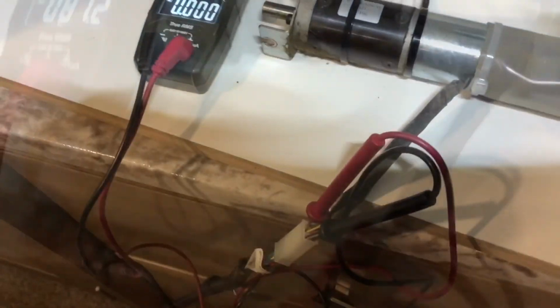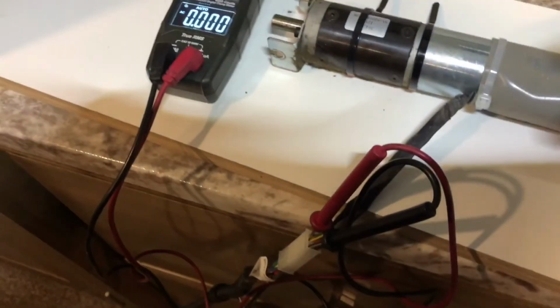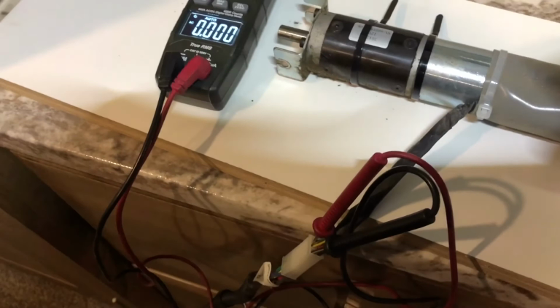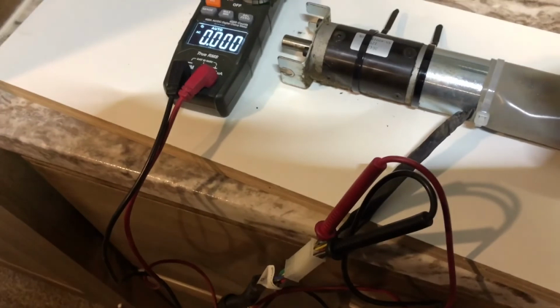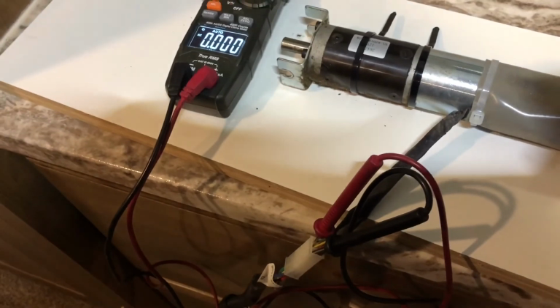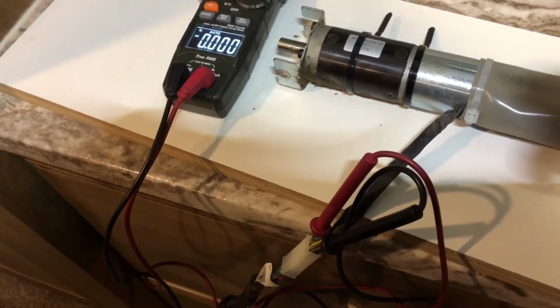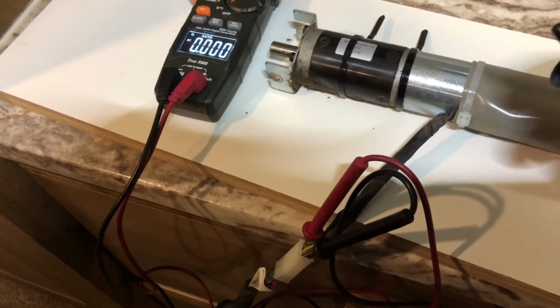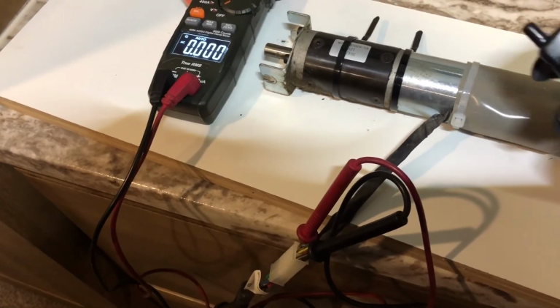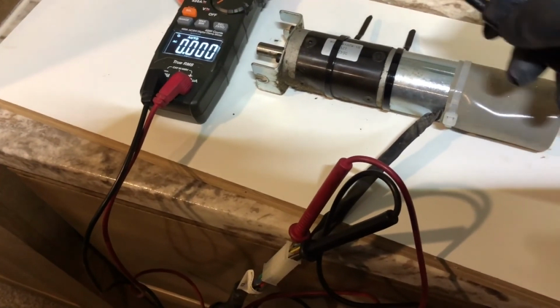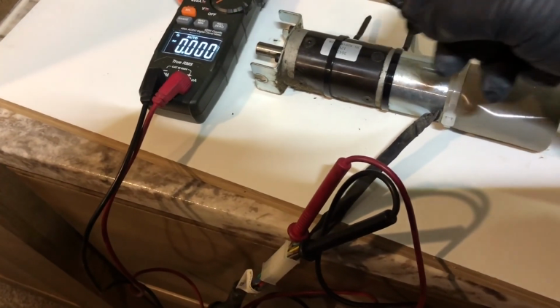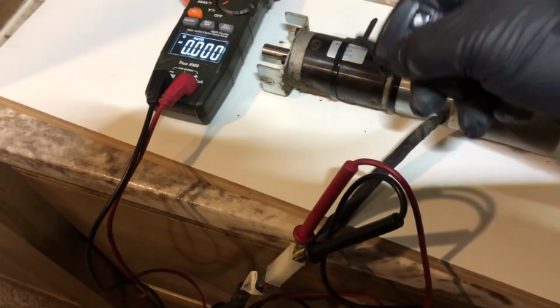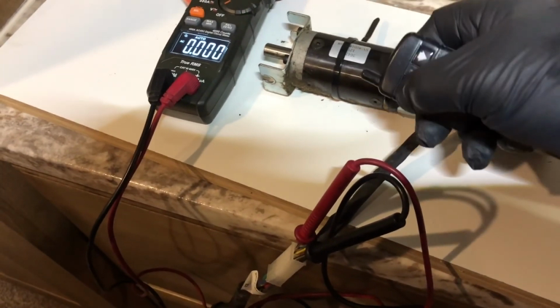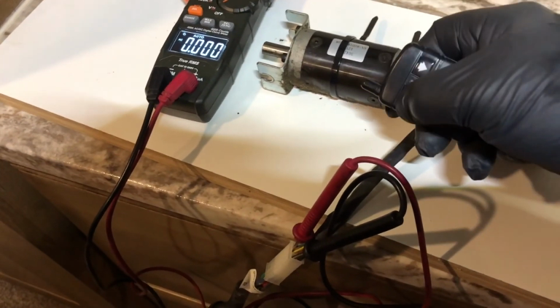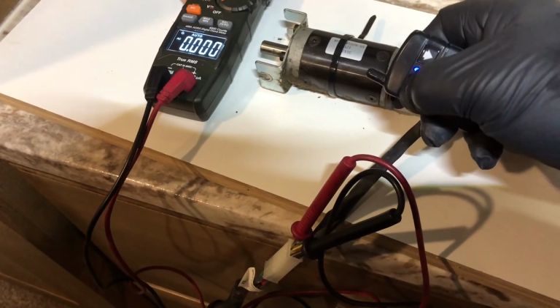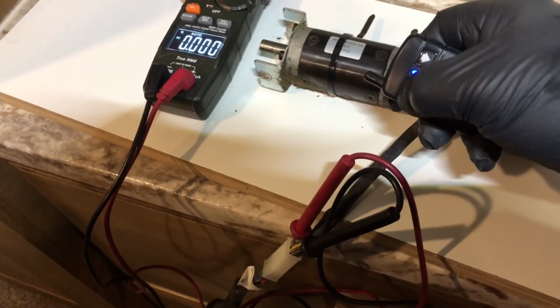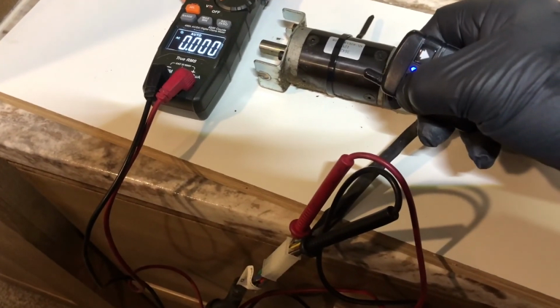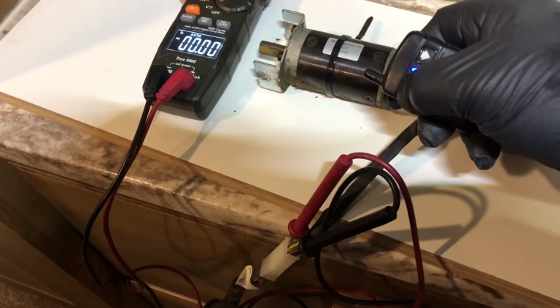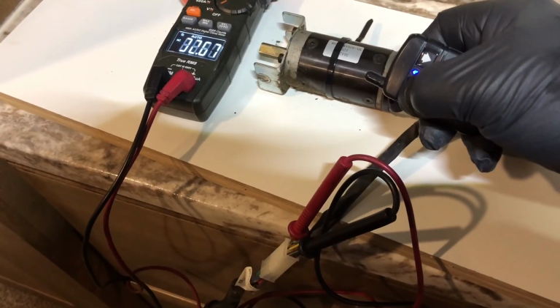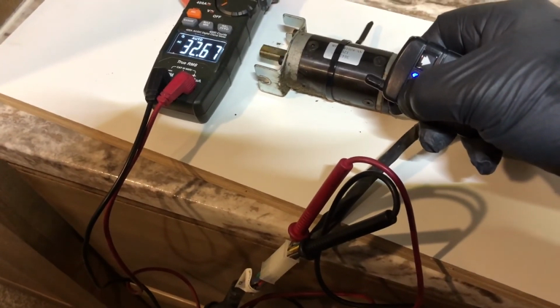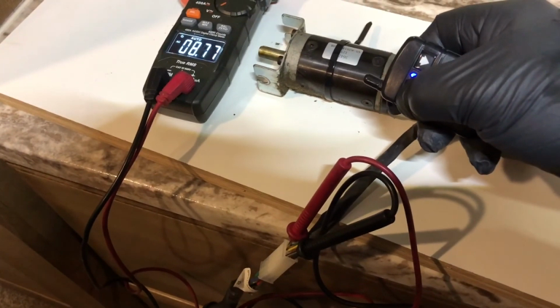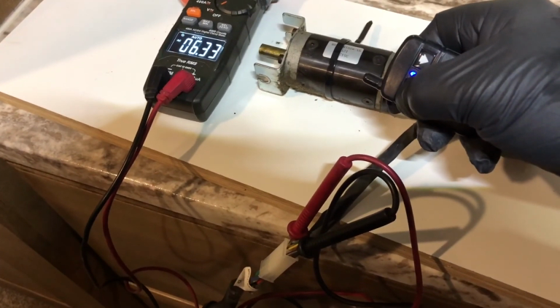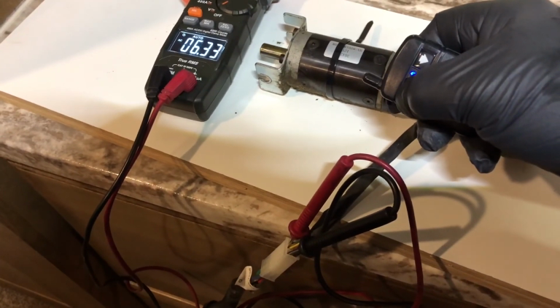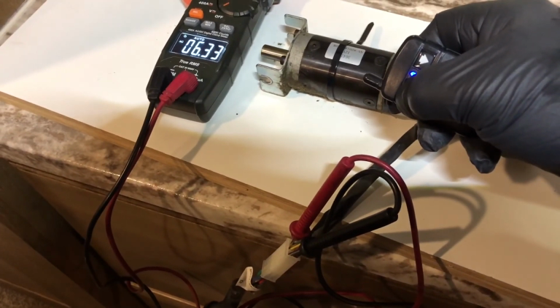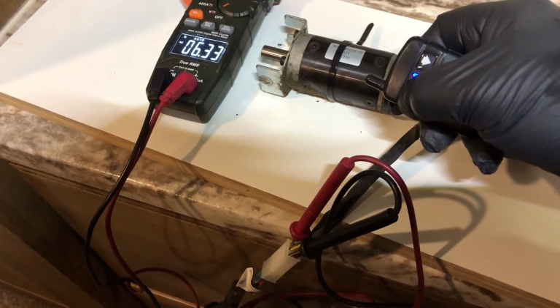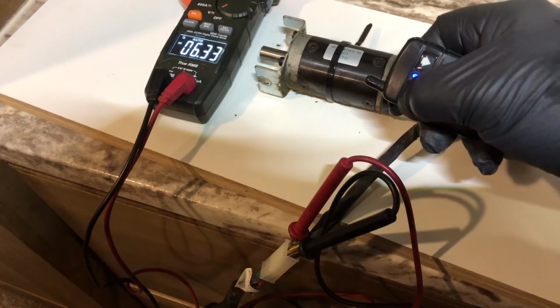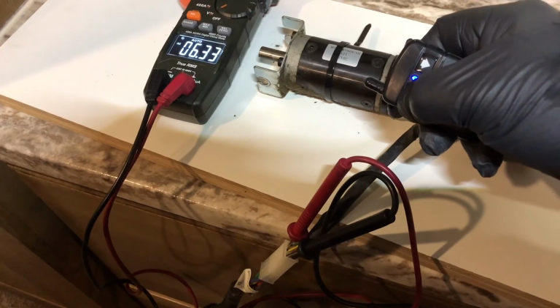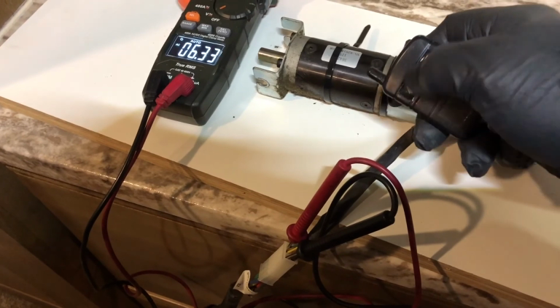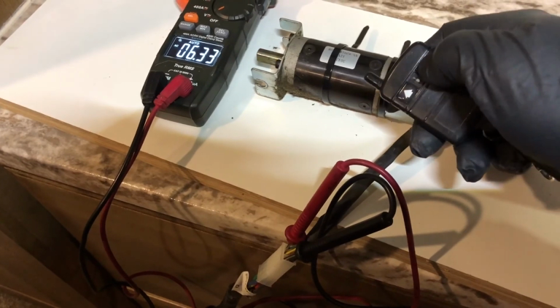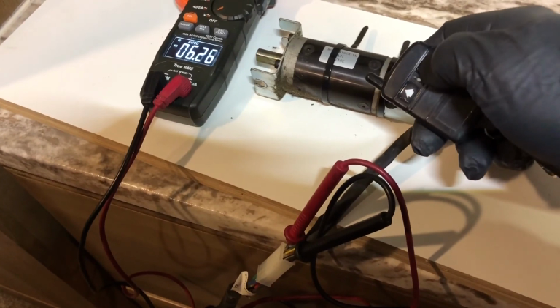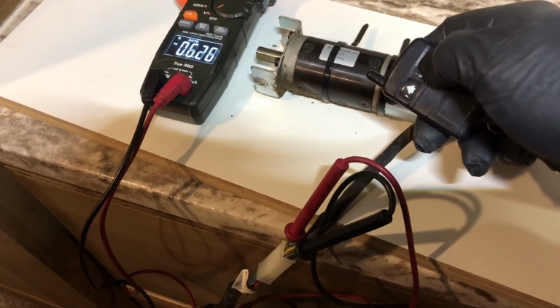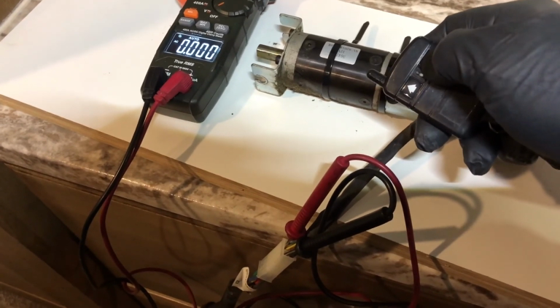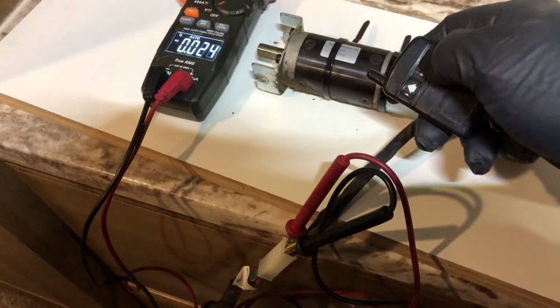If you've never tested that type of circuit before, I hope that helps you understand it a little bit better. Thanks for watching.